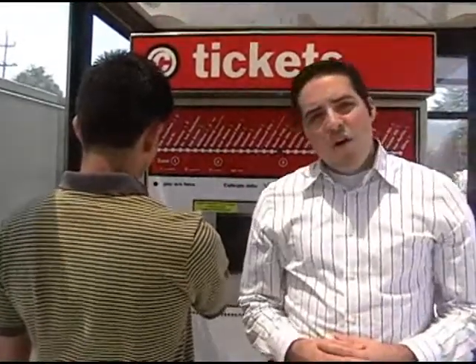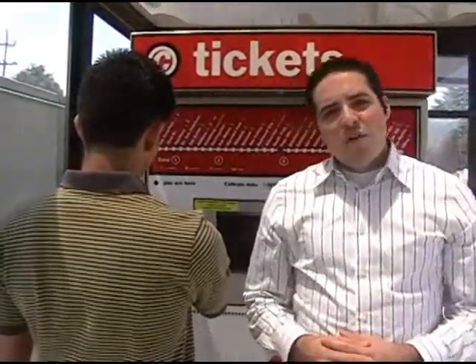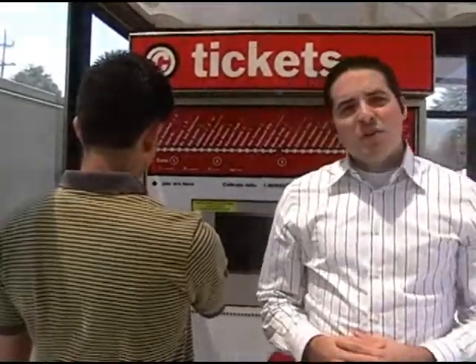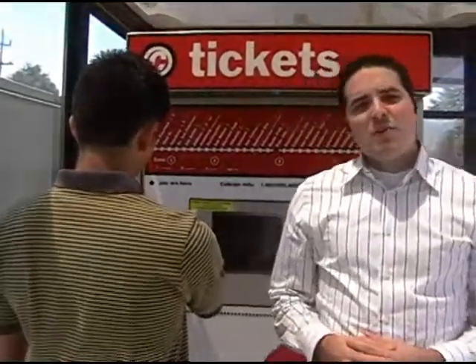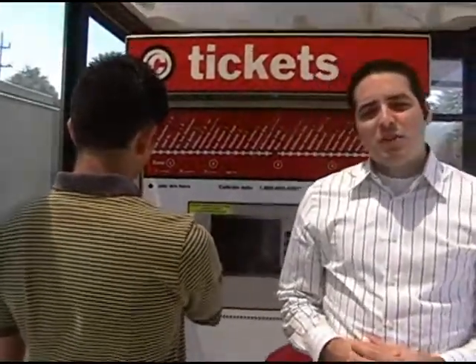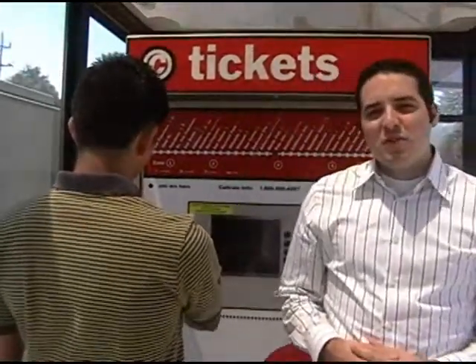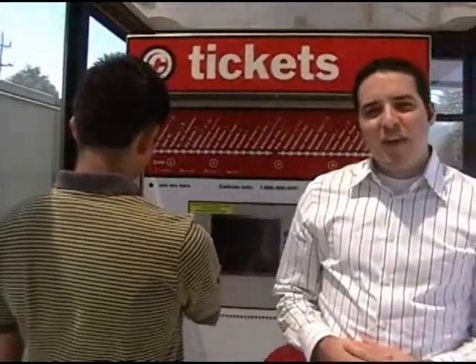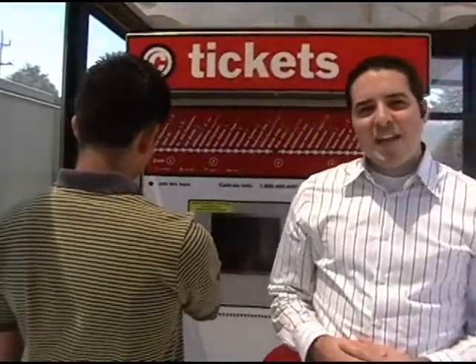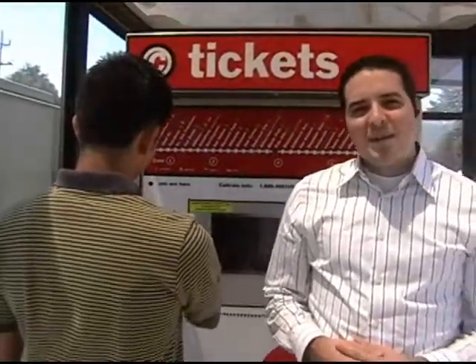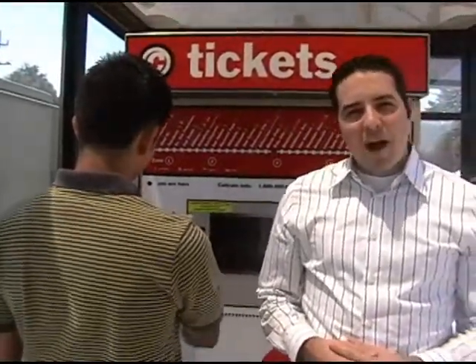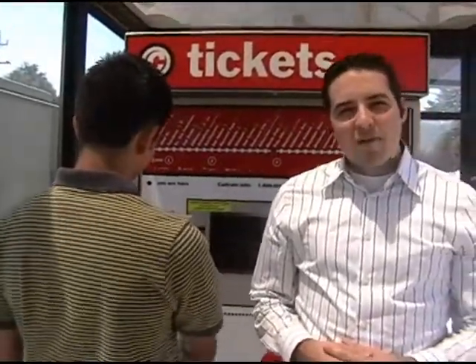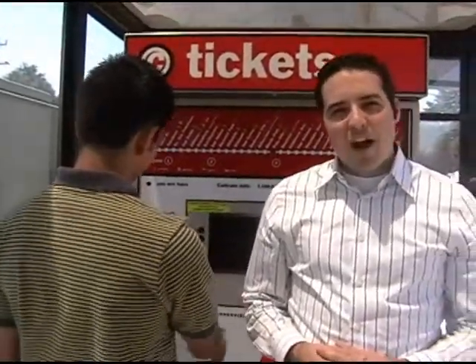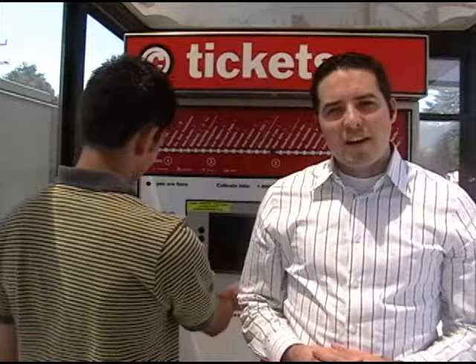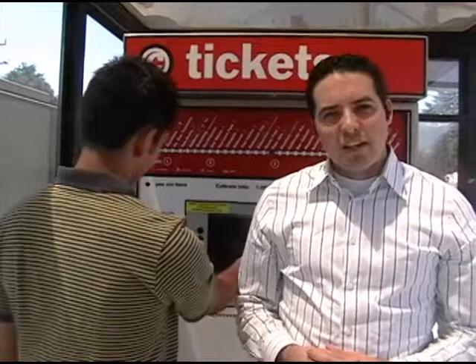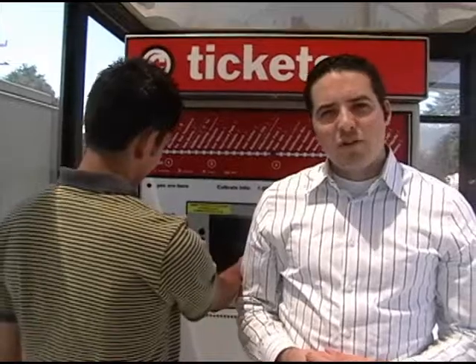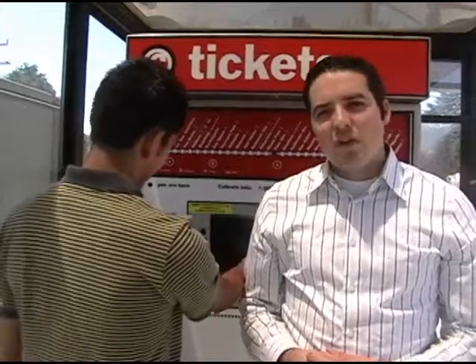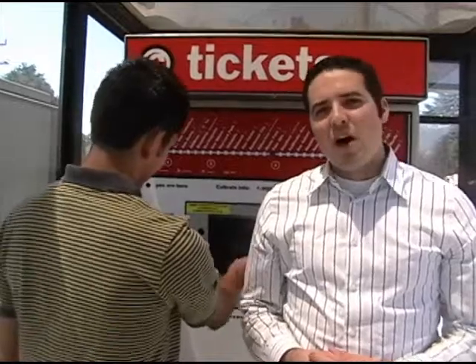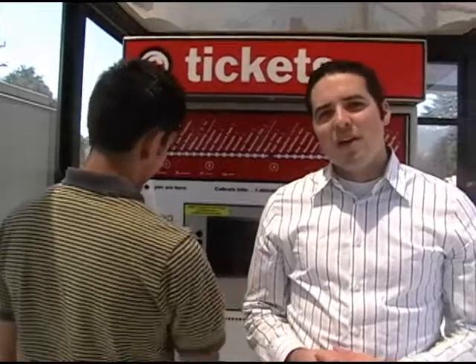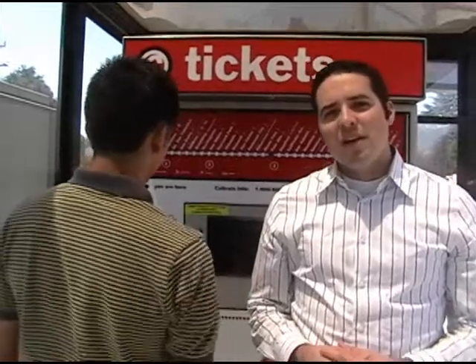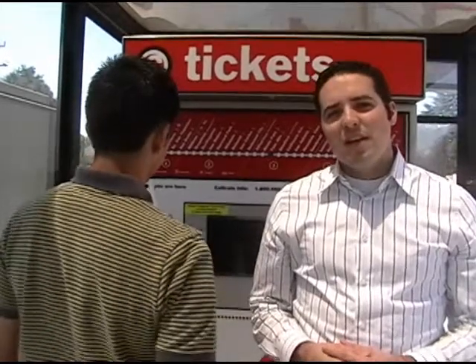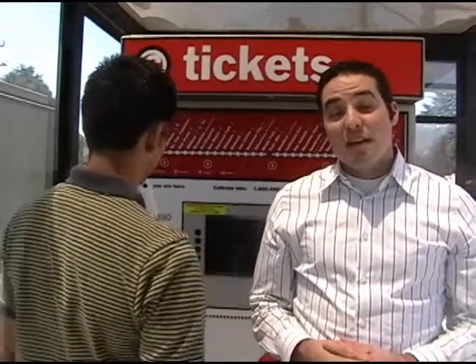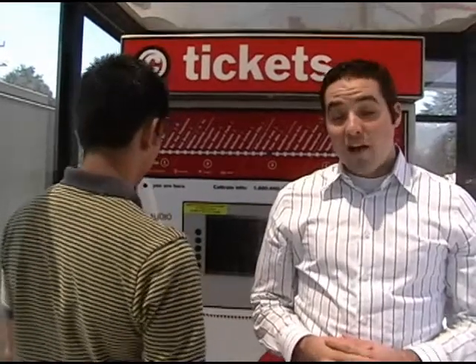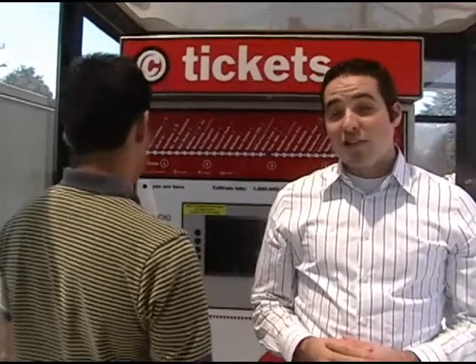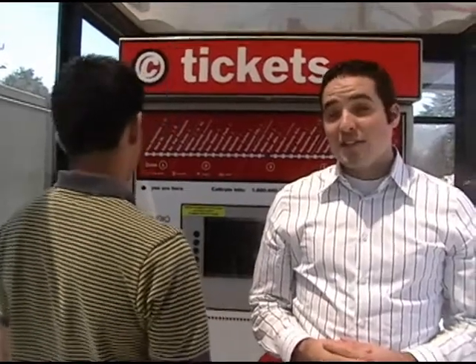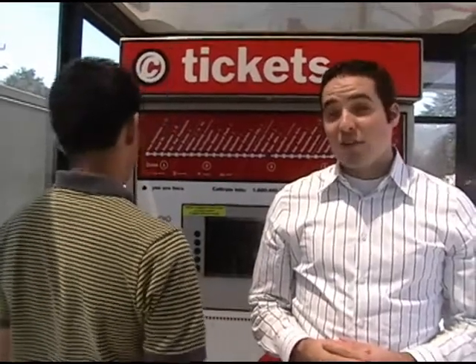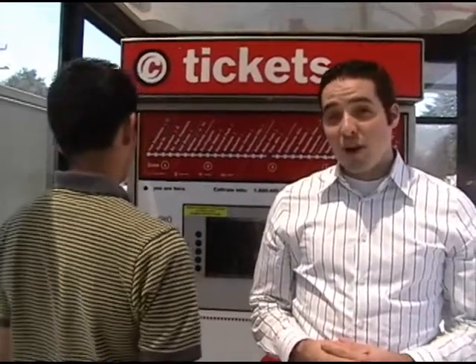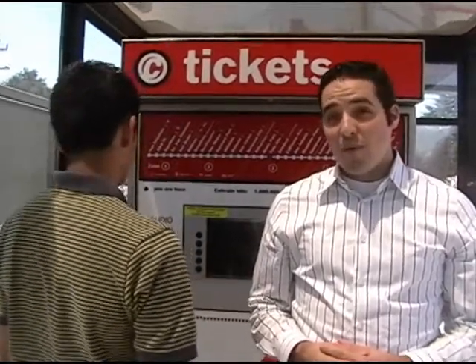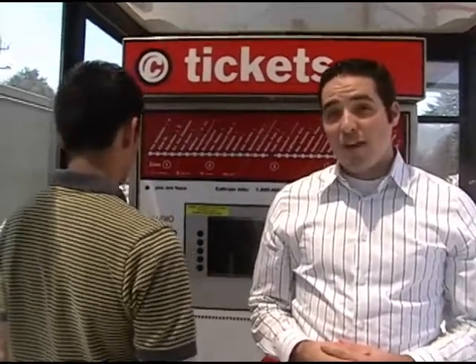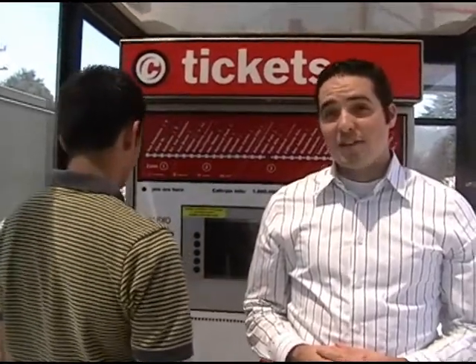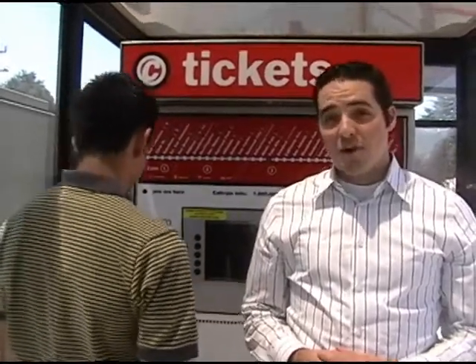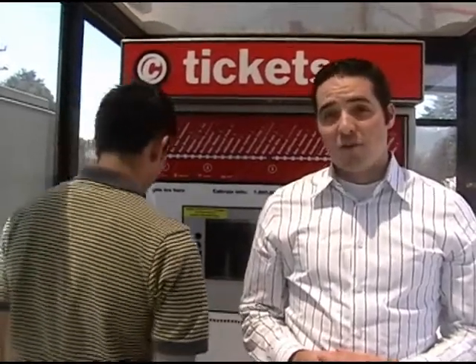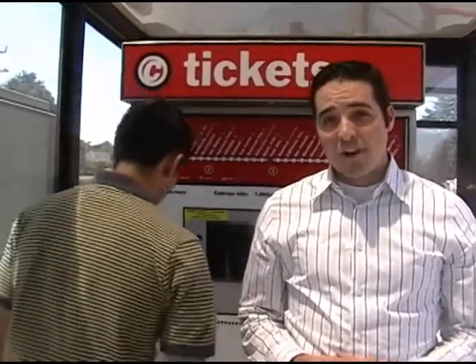For those commuters who find a bike ride a little too long, the Caltrain is a great way to go green.